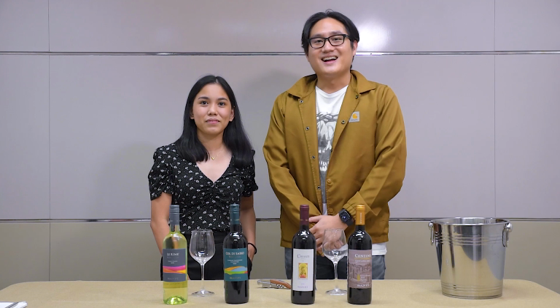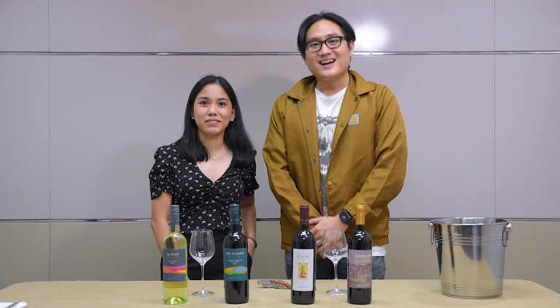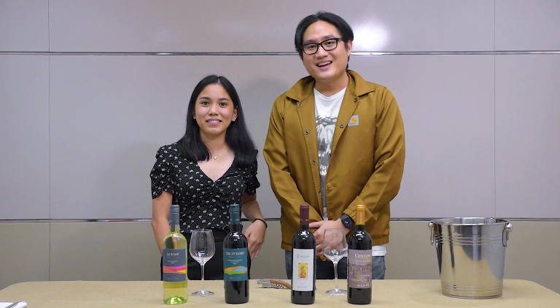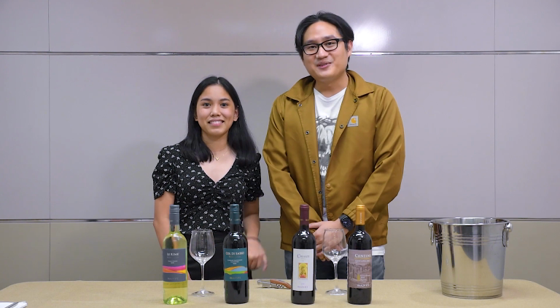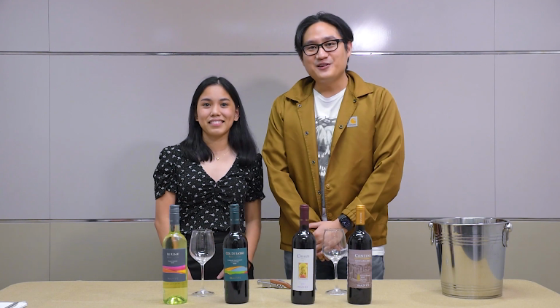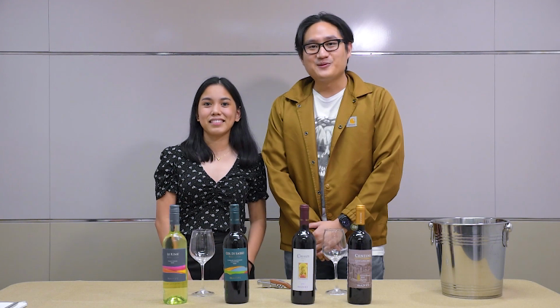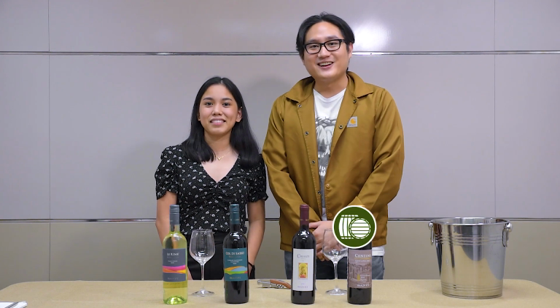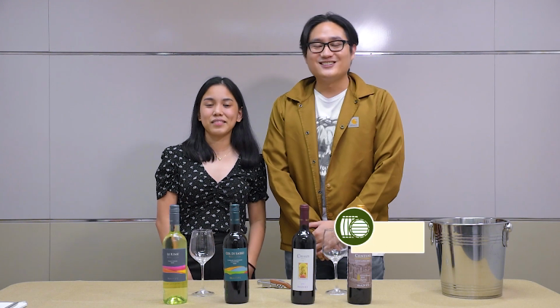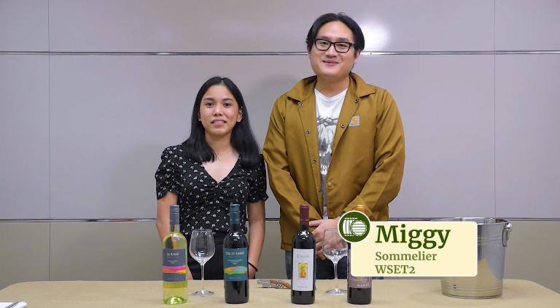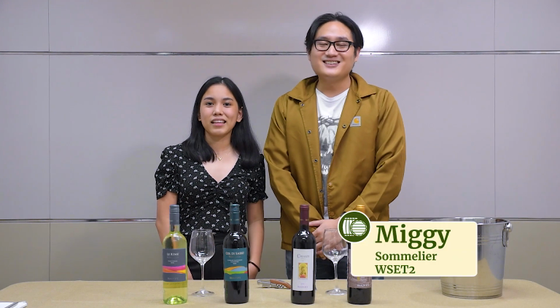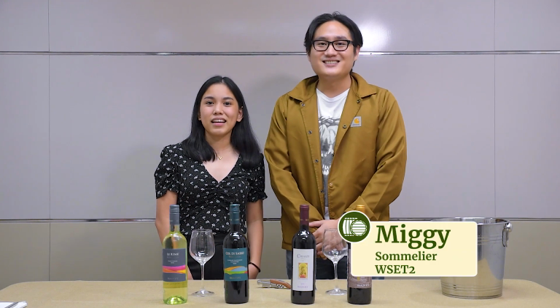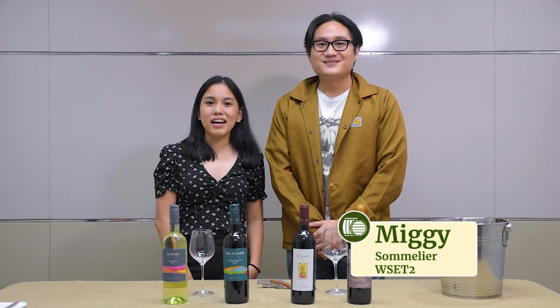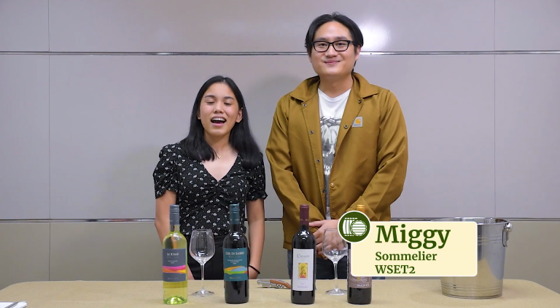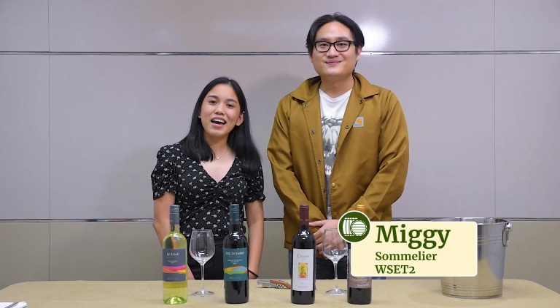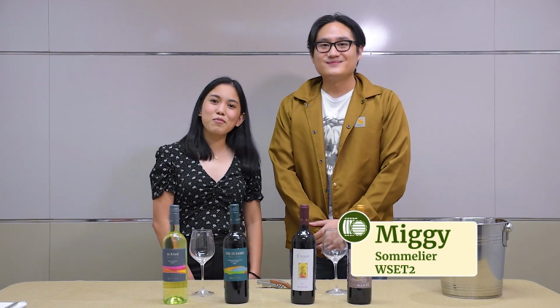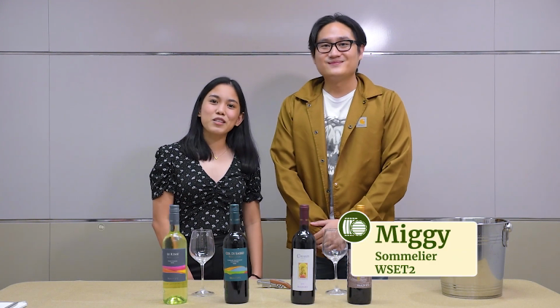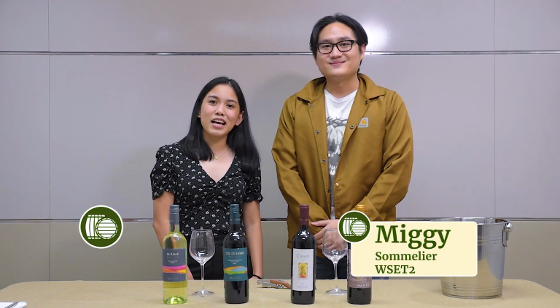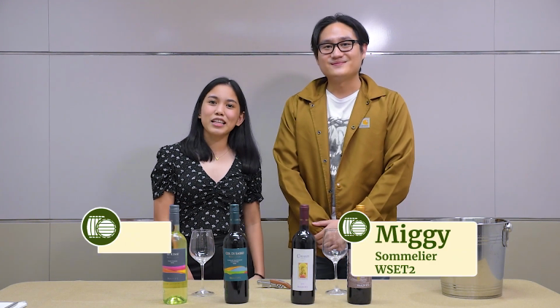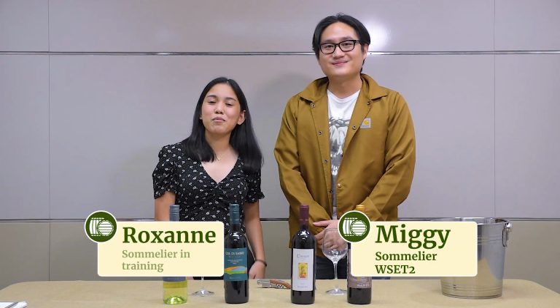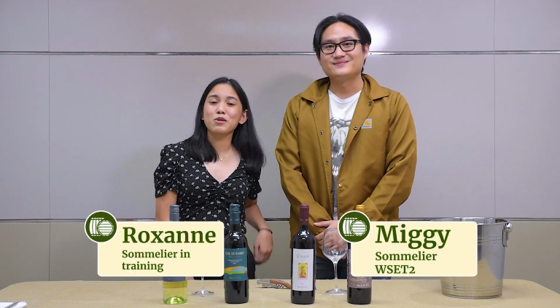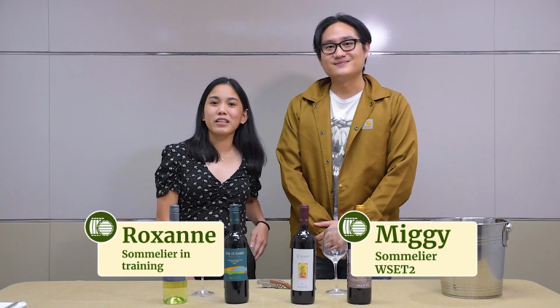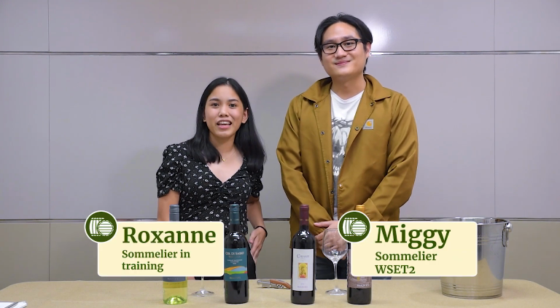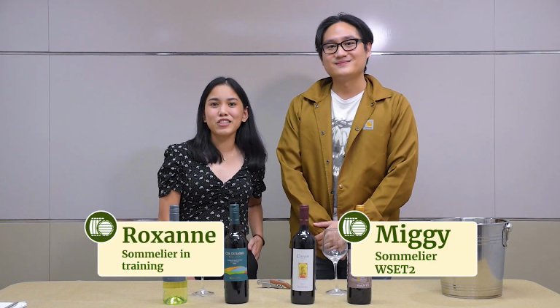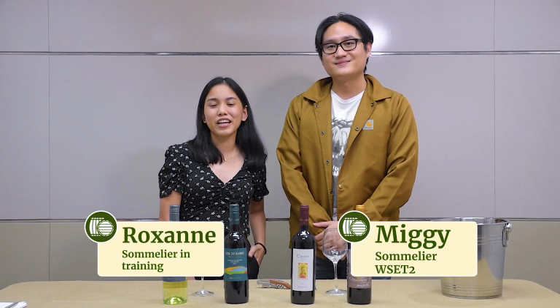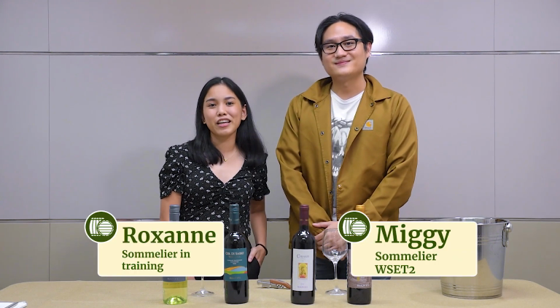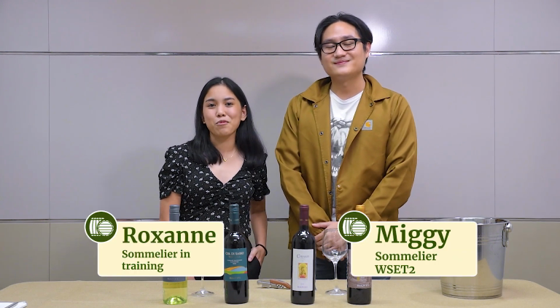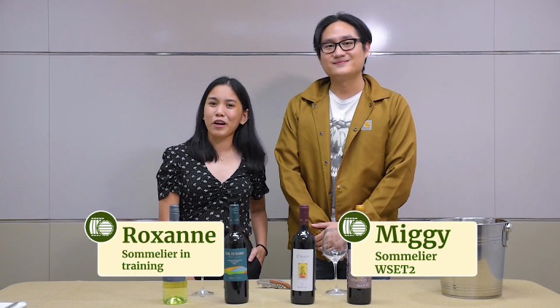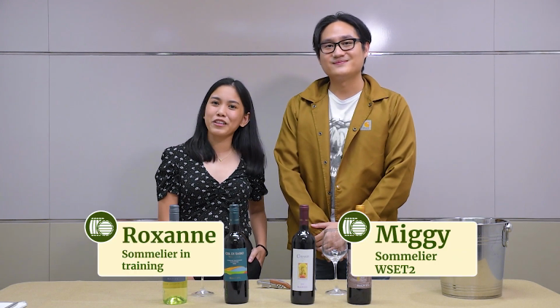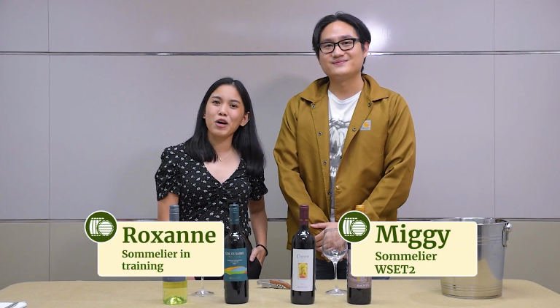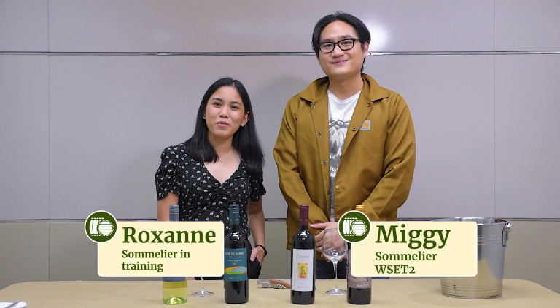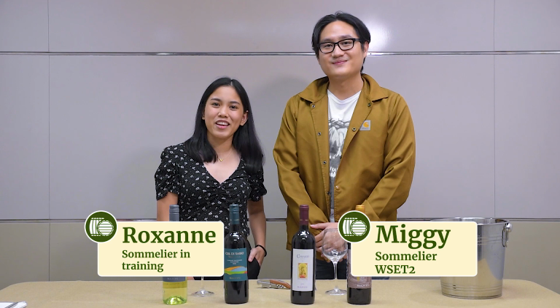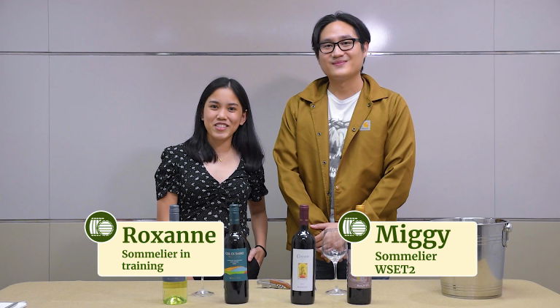Hi, I'm Yugi from Ynary.ph. Hi, I'm Roxanne and I'm a sommelier in training from Ynary.ph.